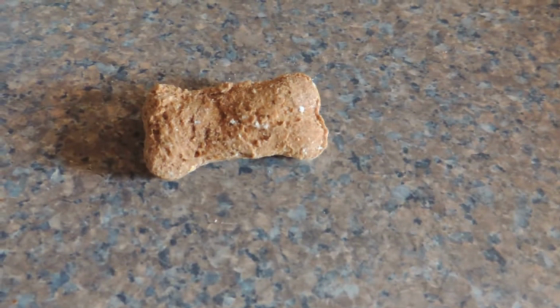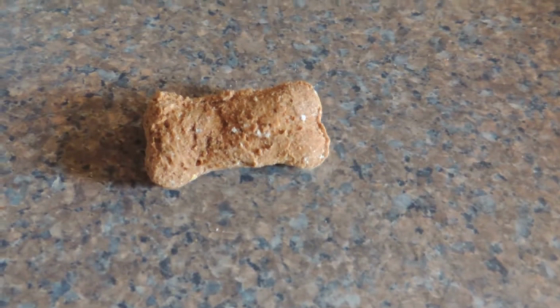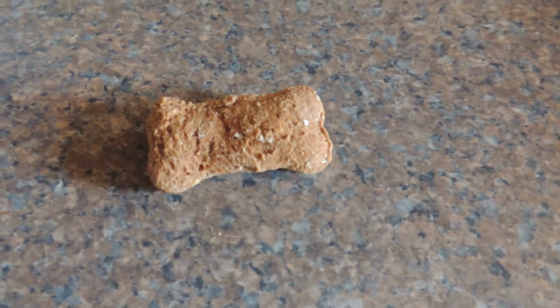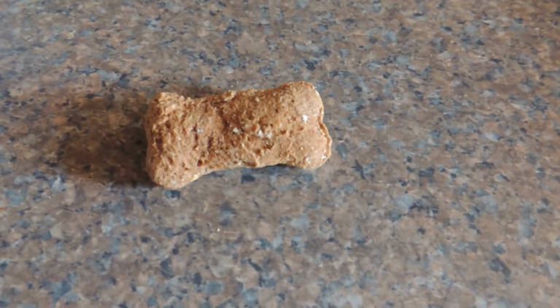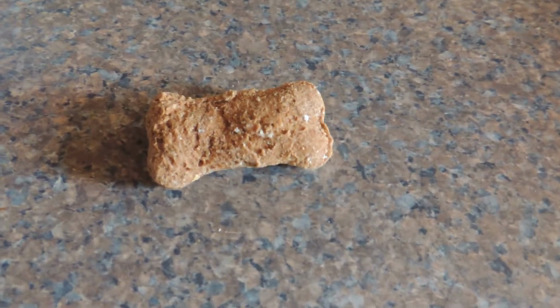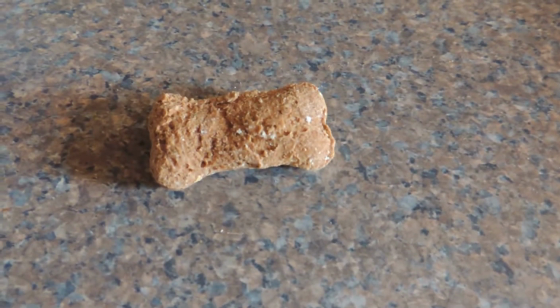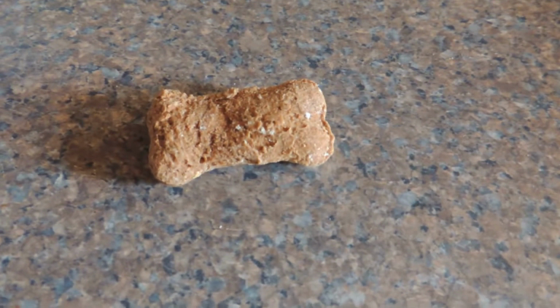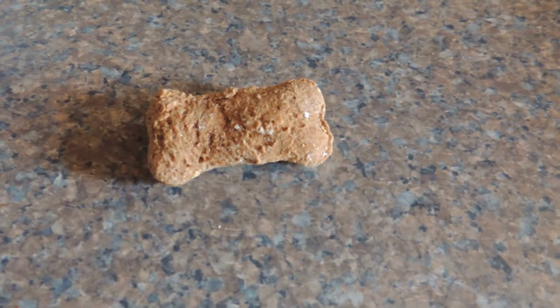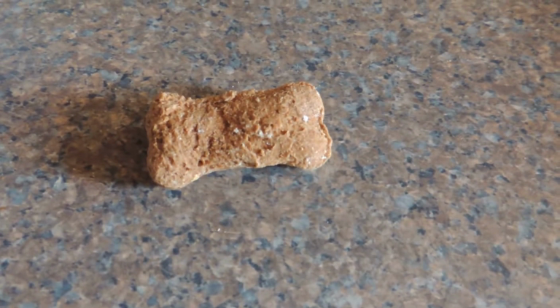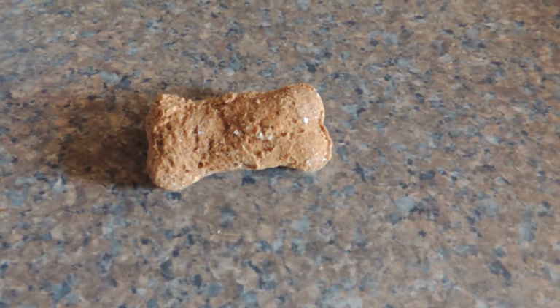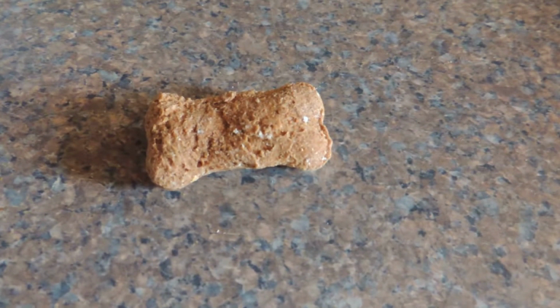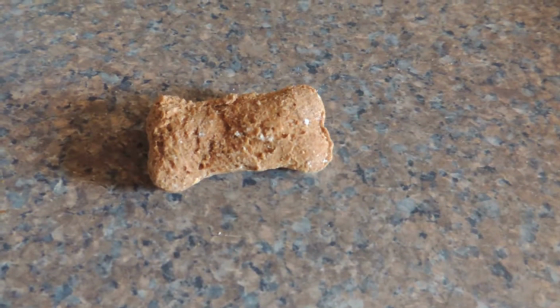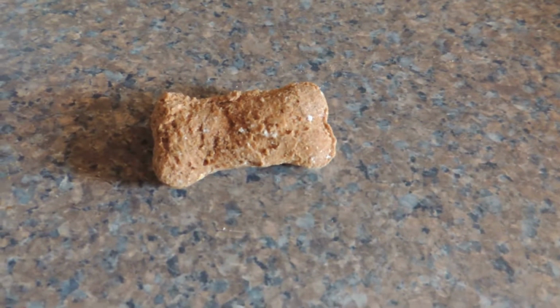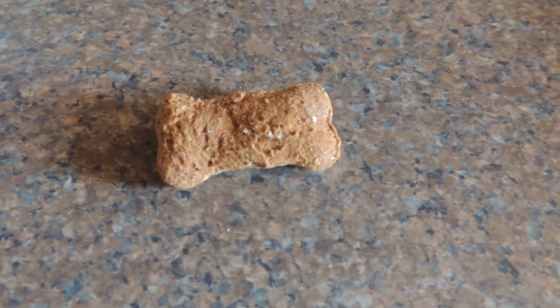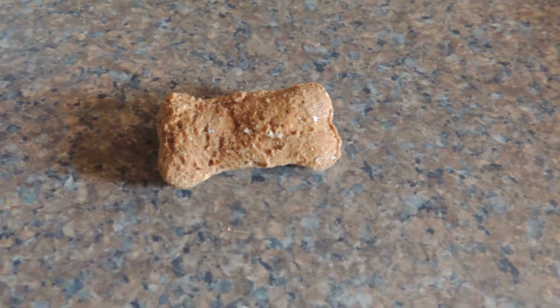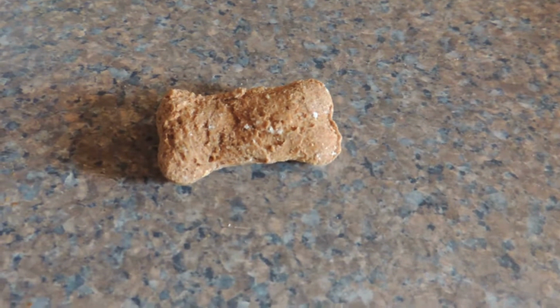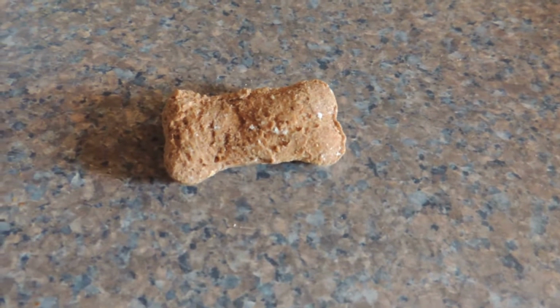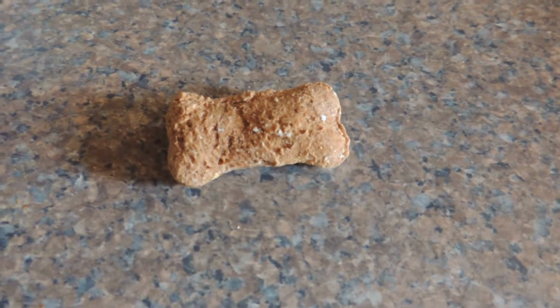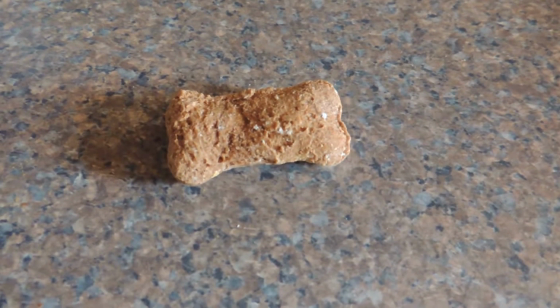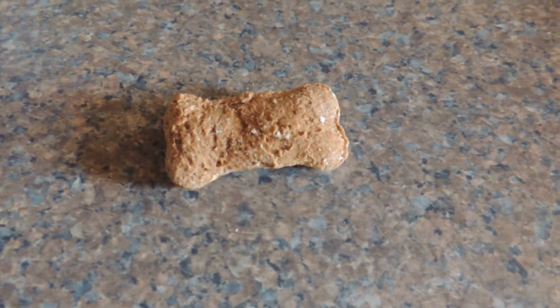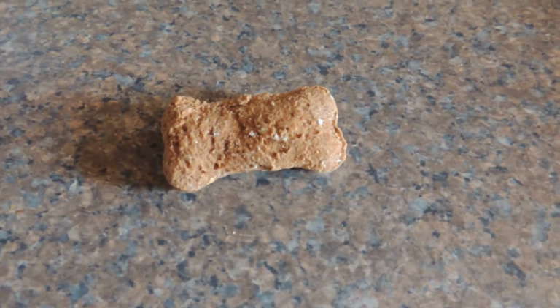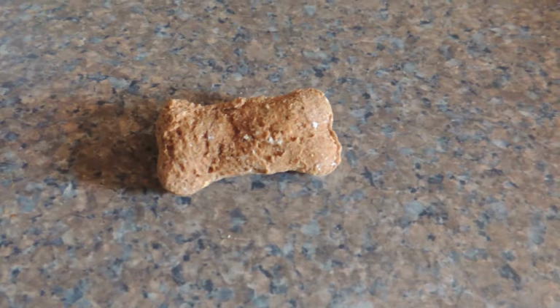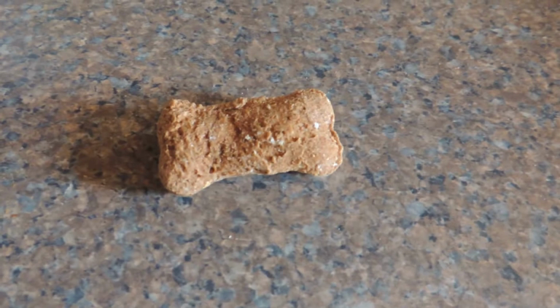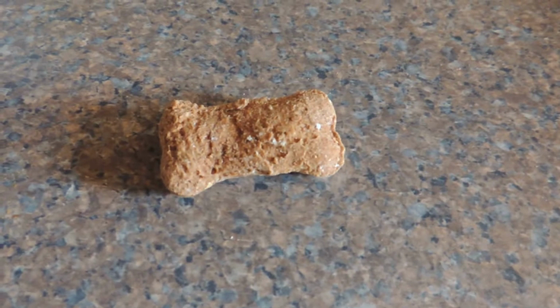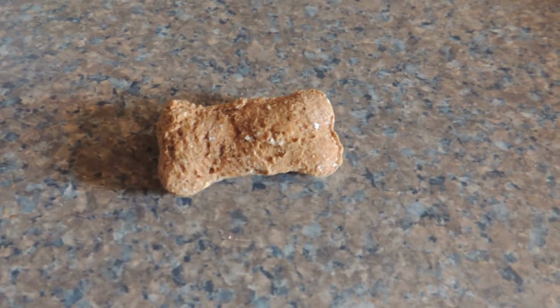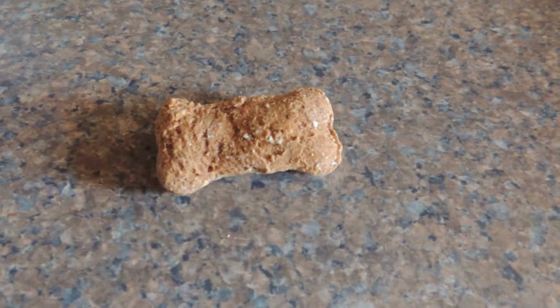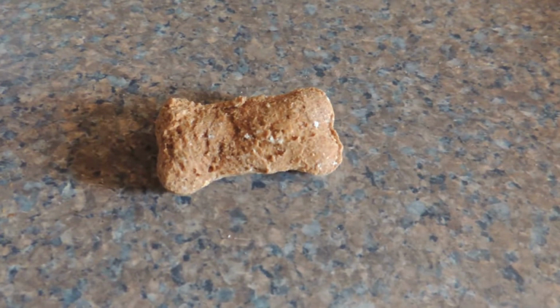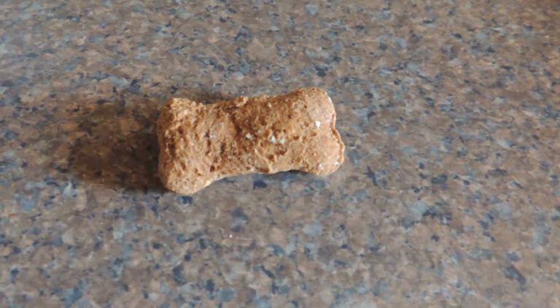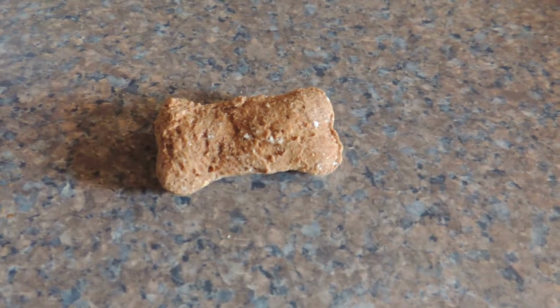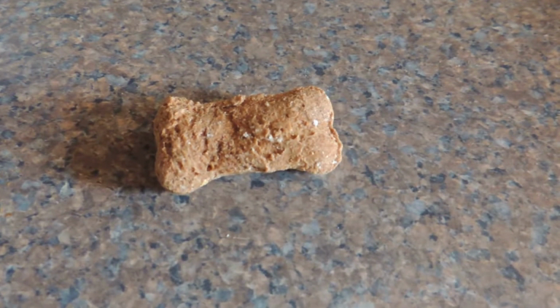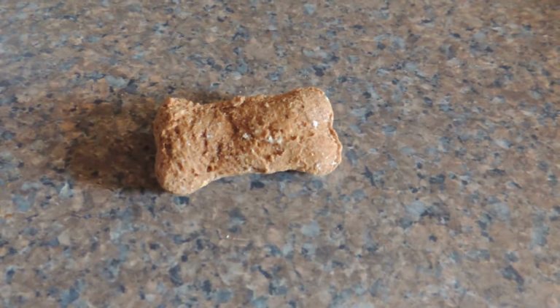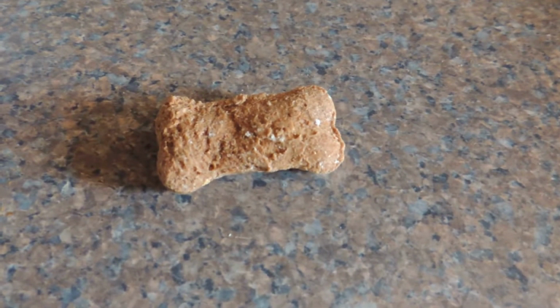Hello YouTubers, this is Koobz and today I'm going to show you how to make dog biscuits.